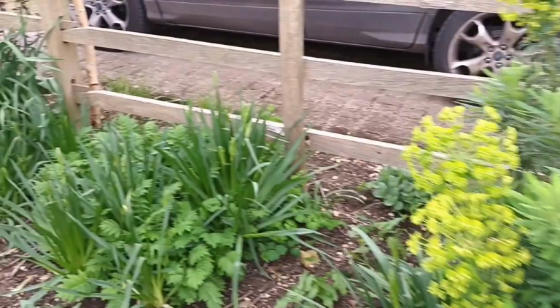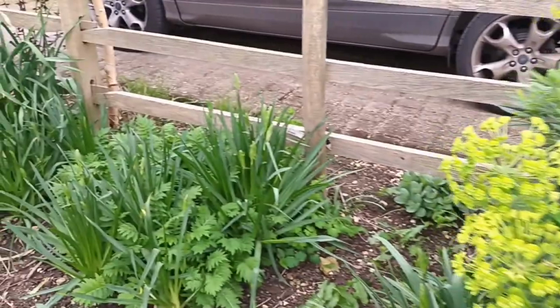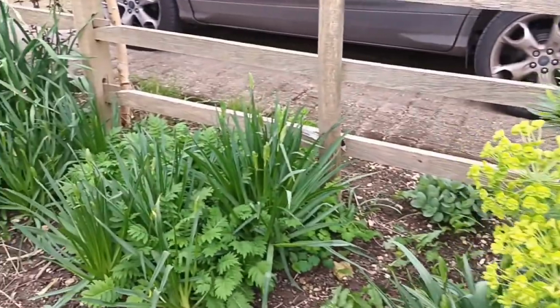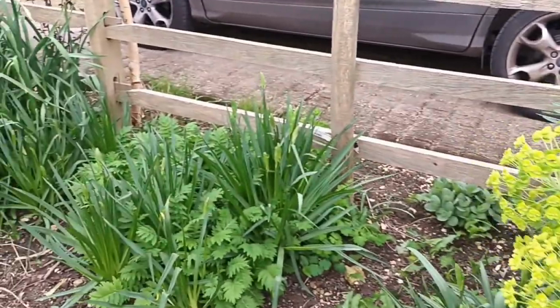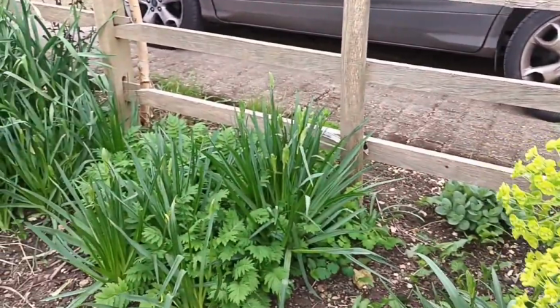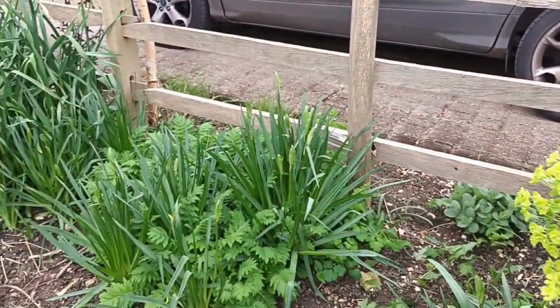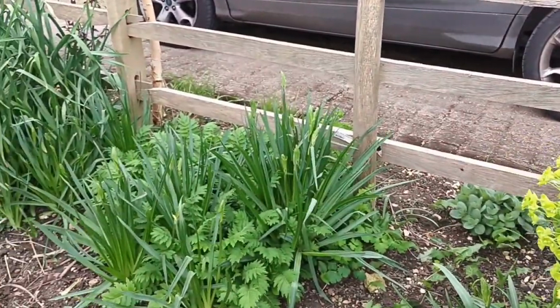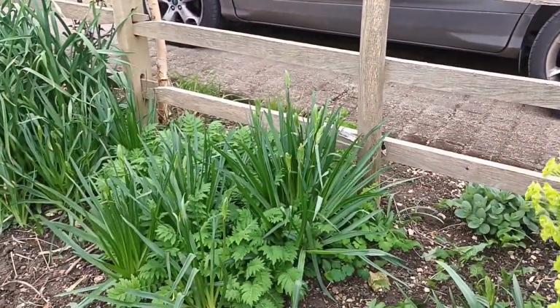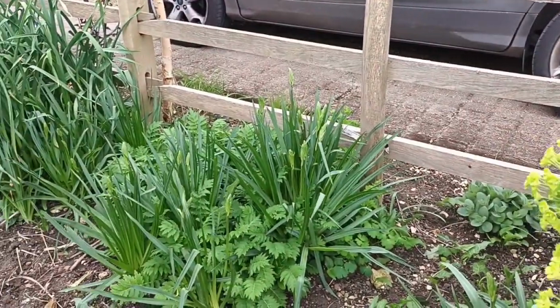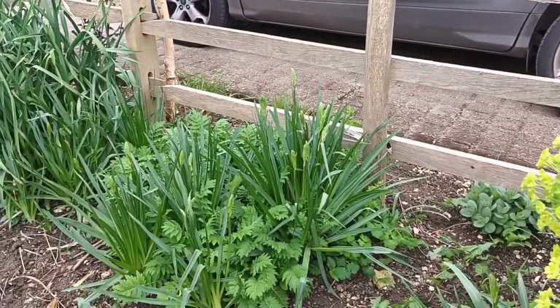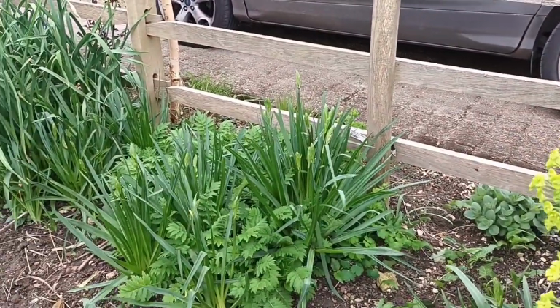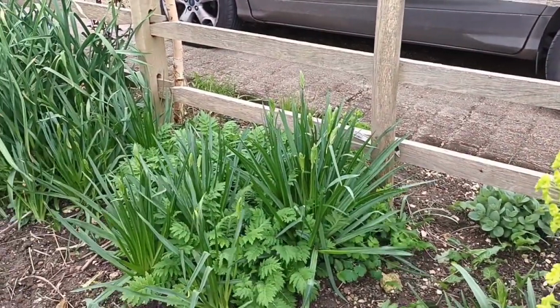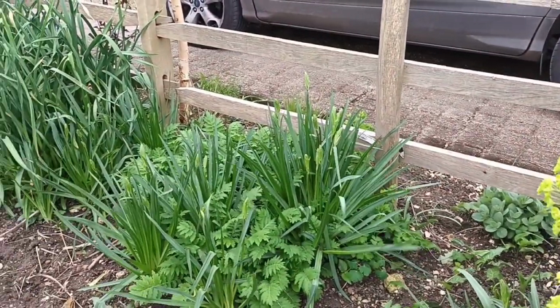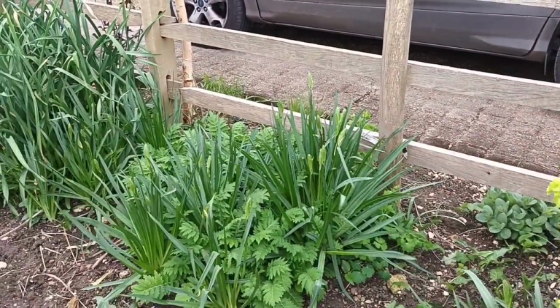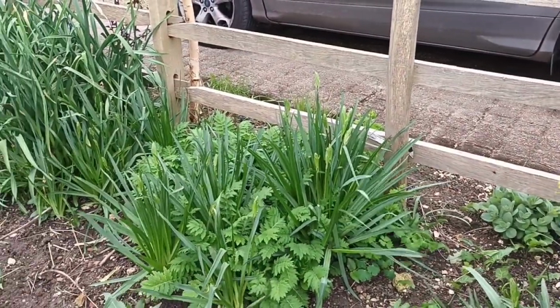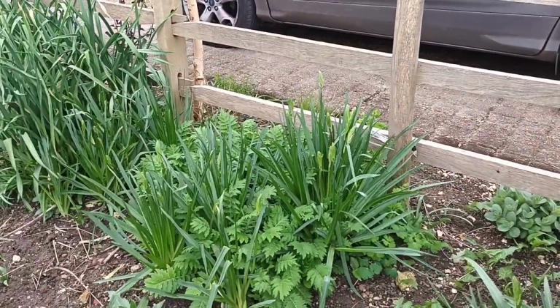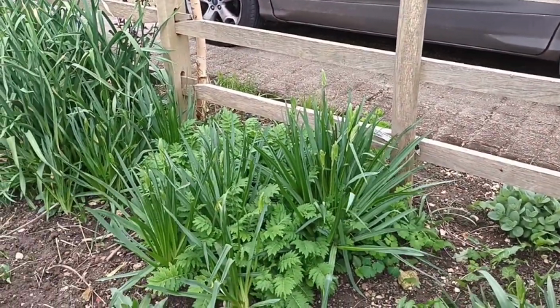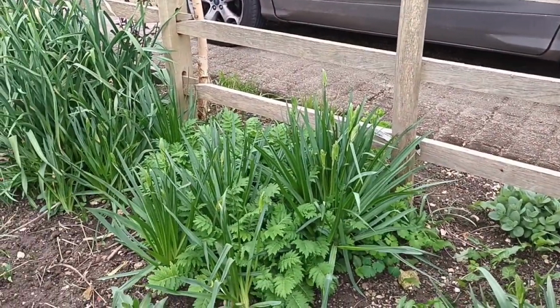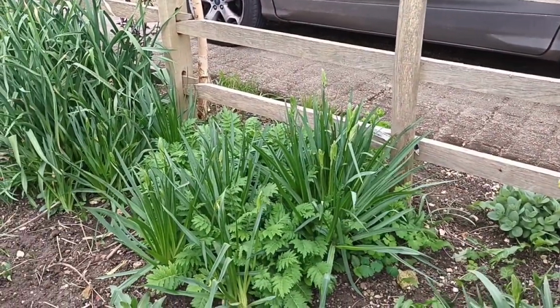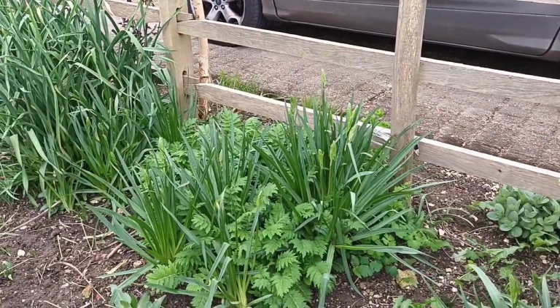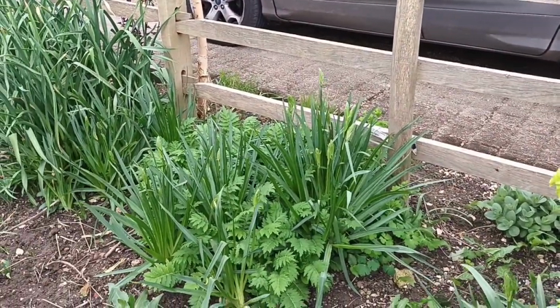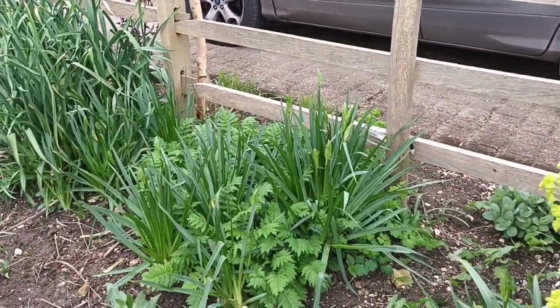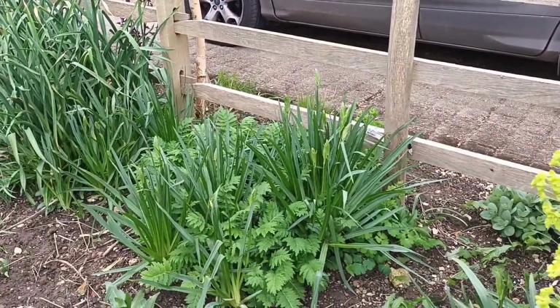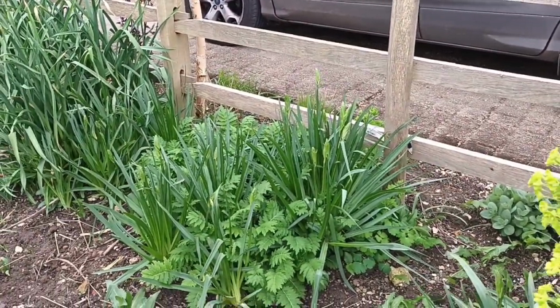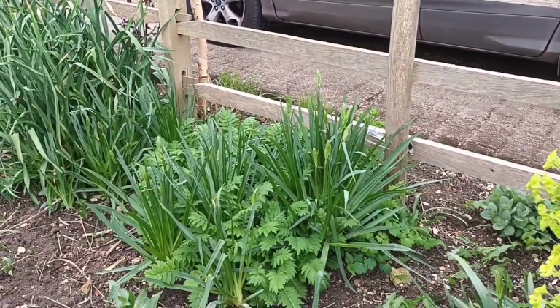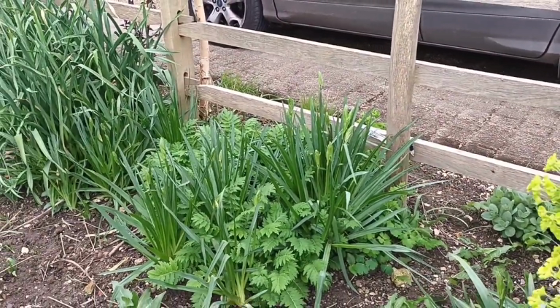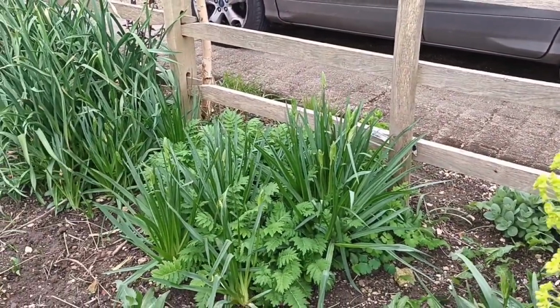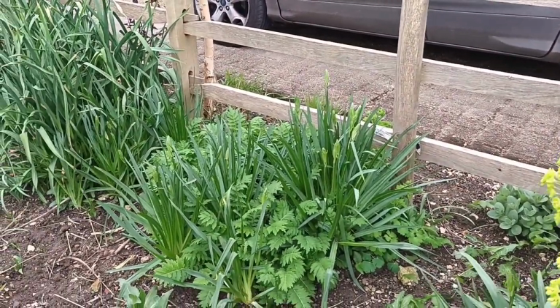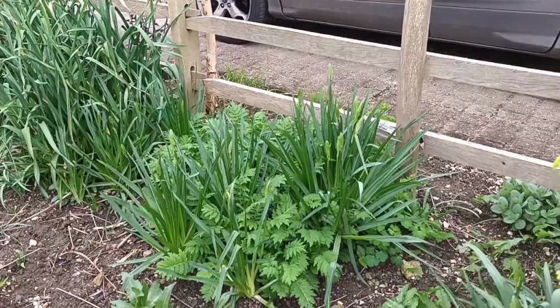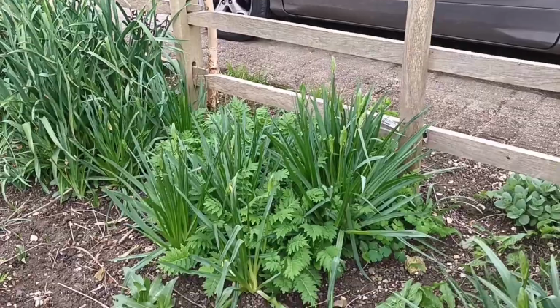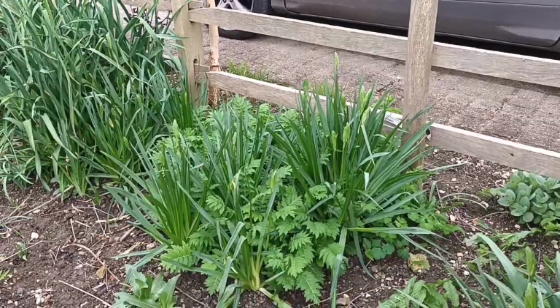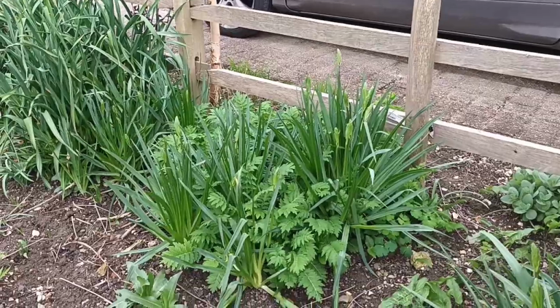Camasias are coming up now — they're very early, definitely early. But I'm looking forward to those.